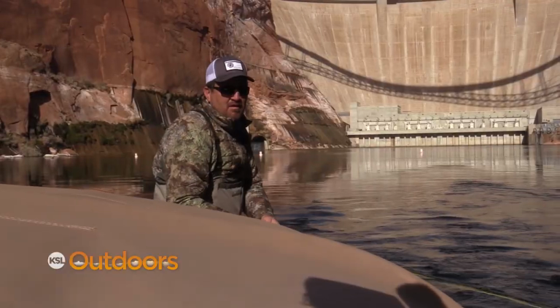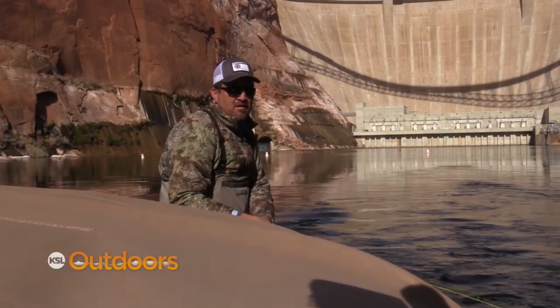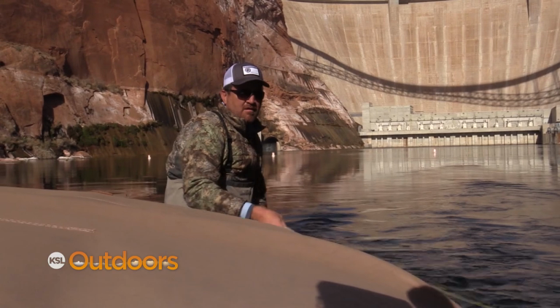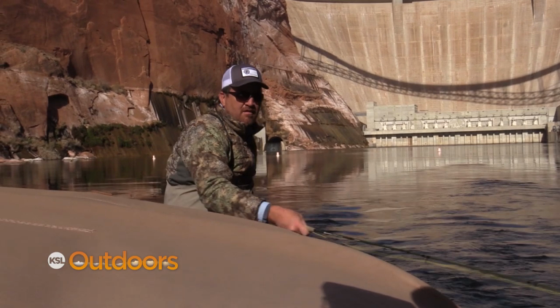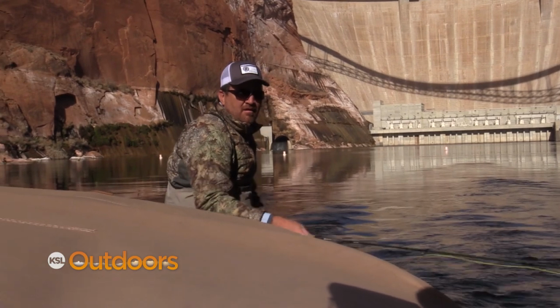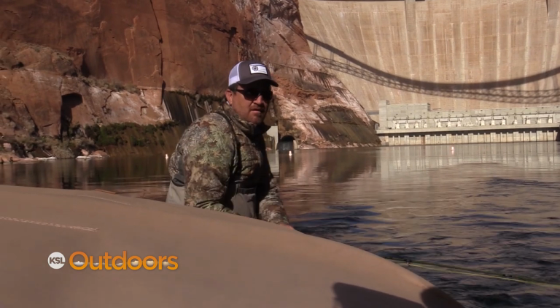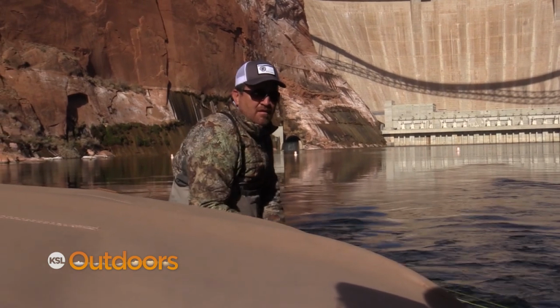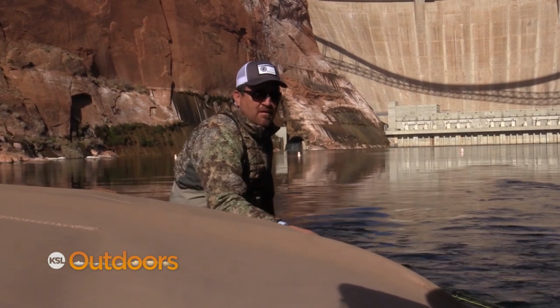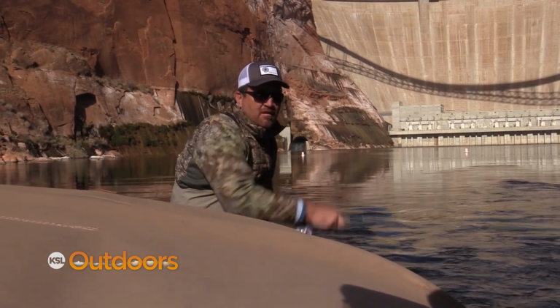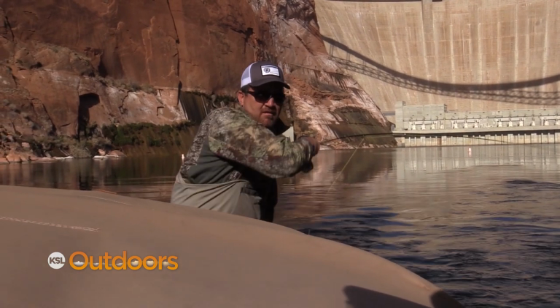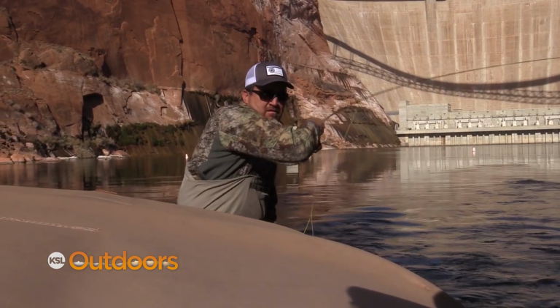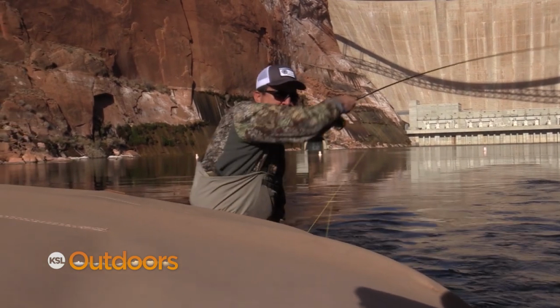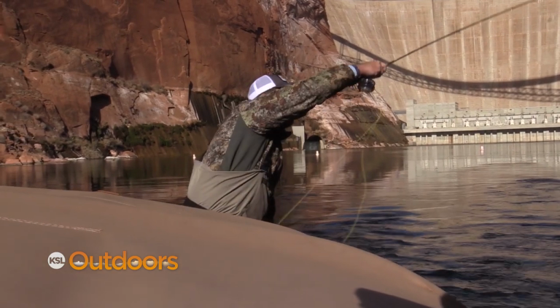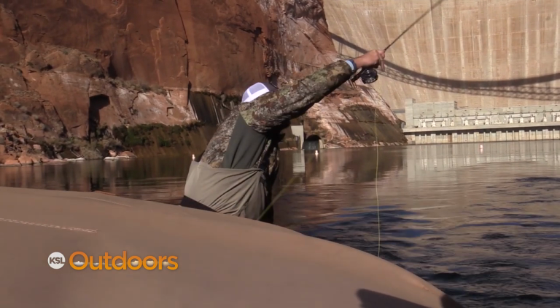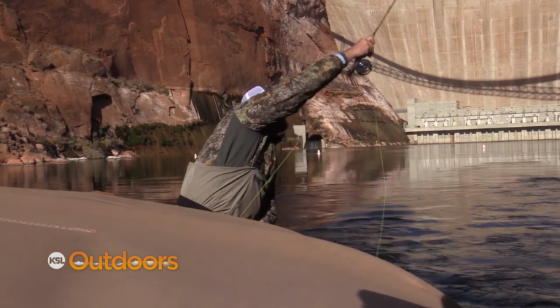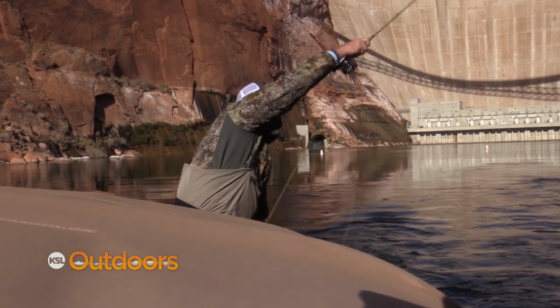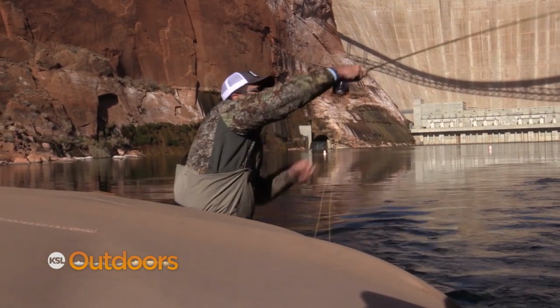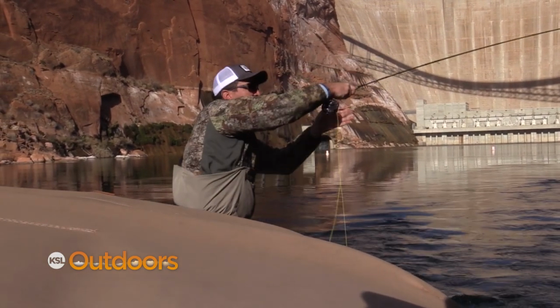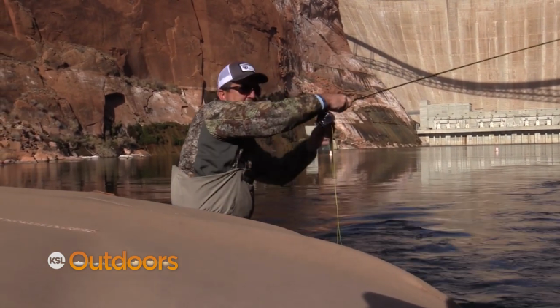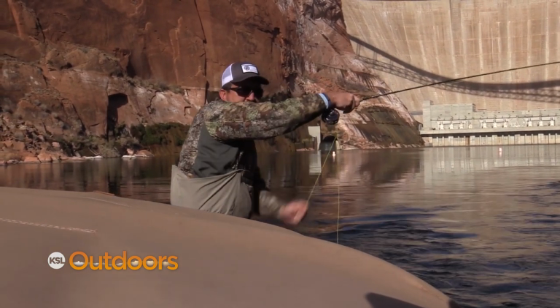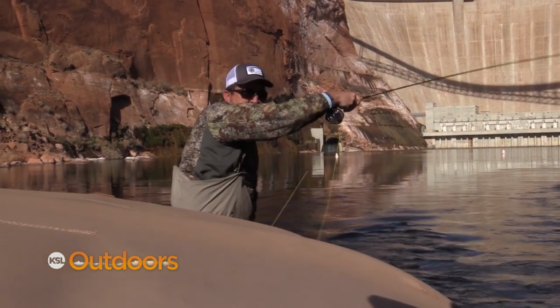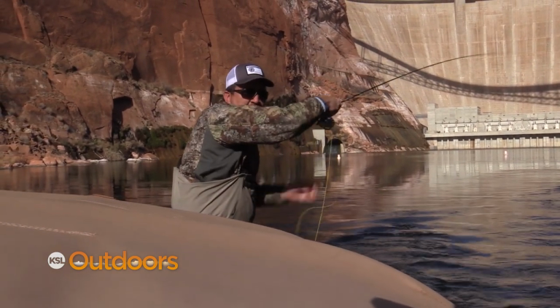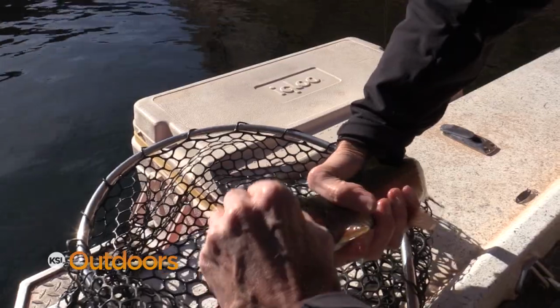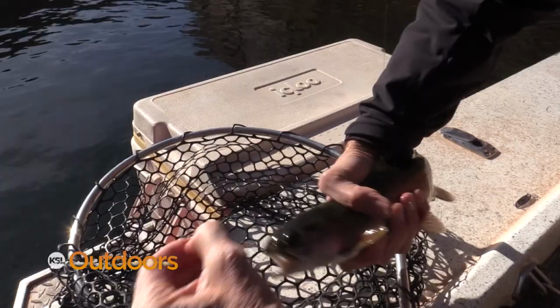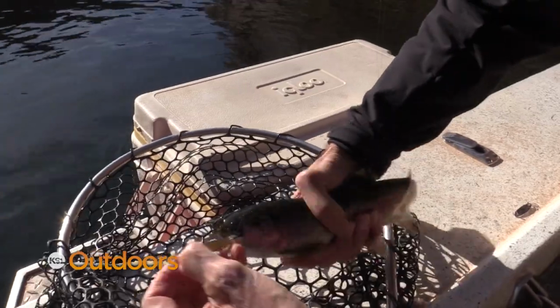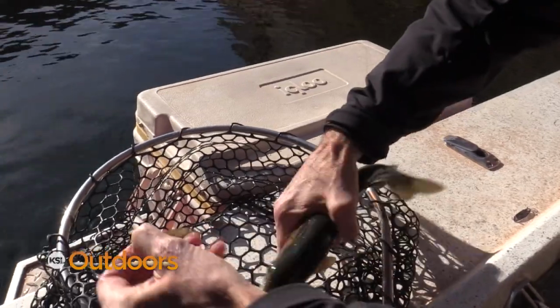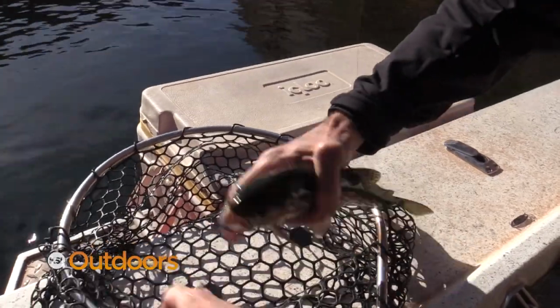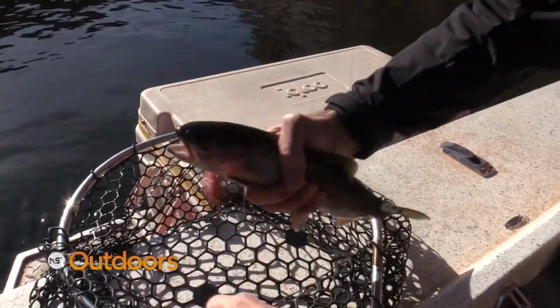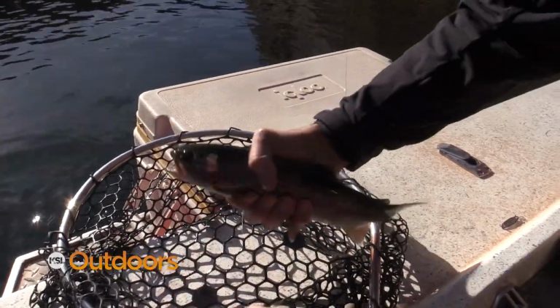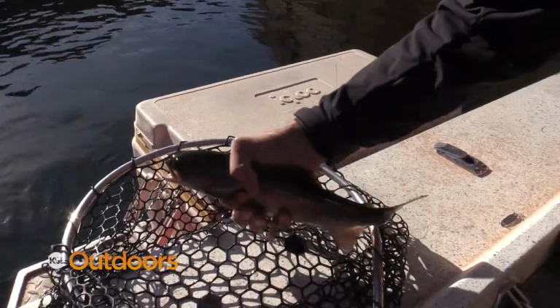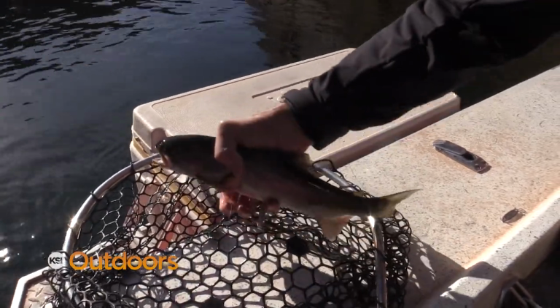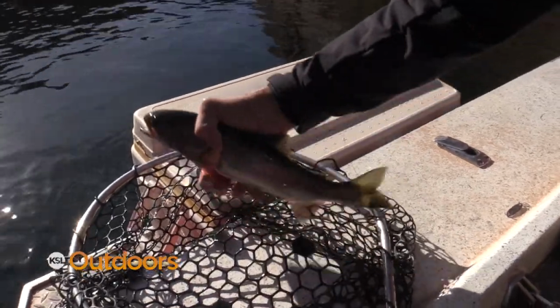We'll dive deeper into the techniques for having a successful trip to Lee's Ferry up ahead — we'll even grab a few on a fly rod. But first, let's check out this week's climate quiz question.